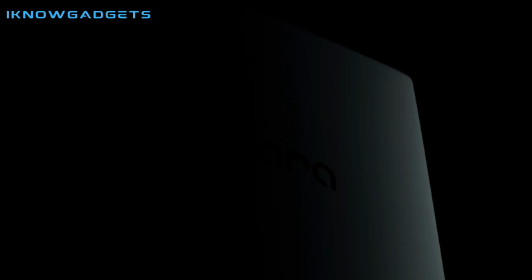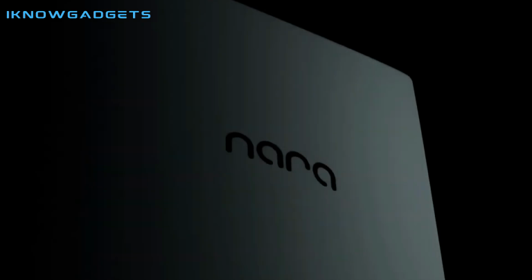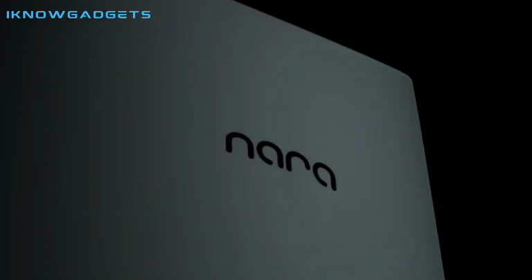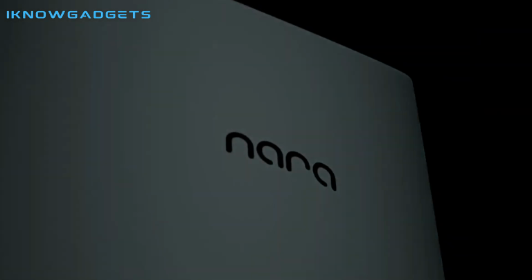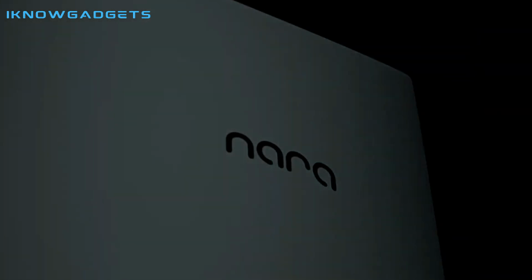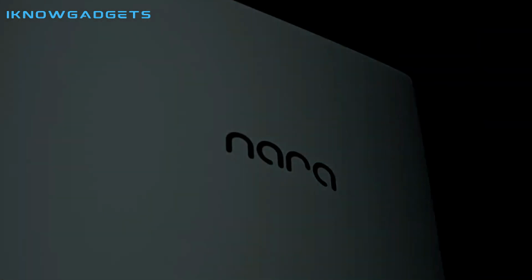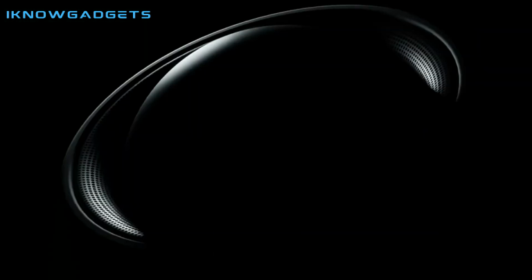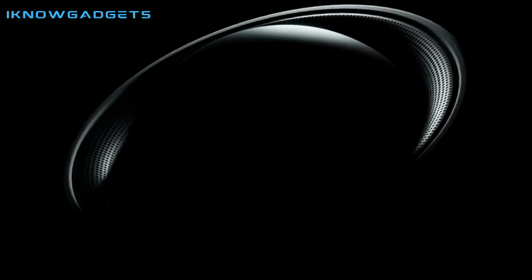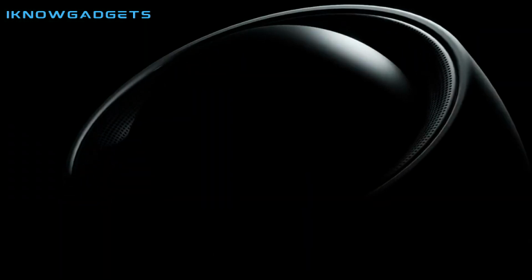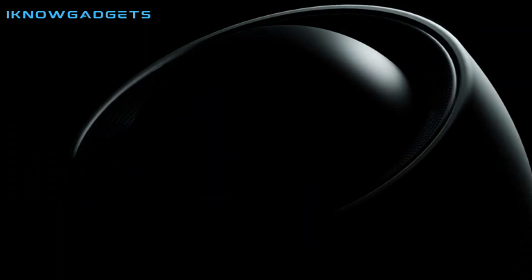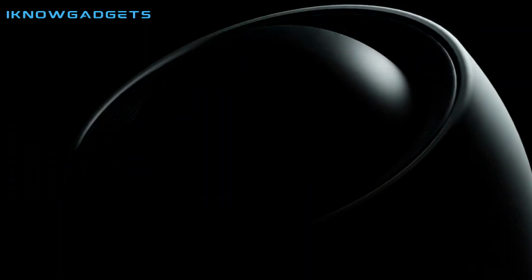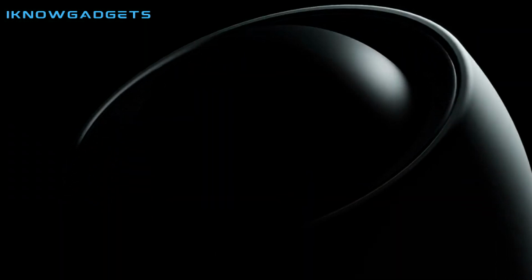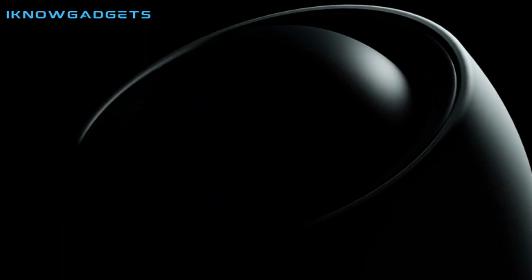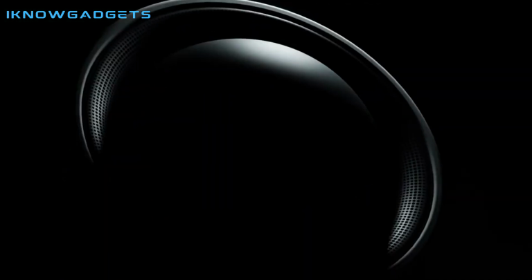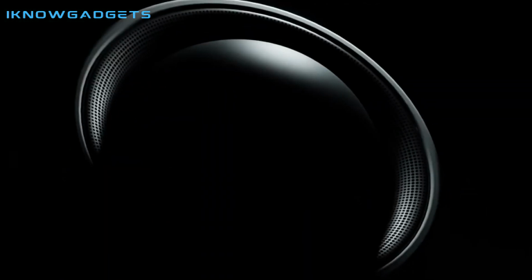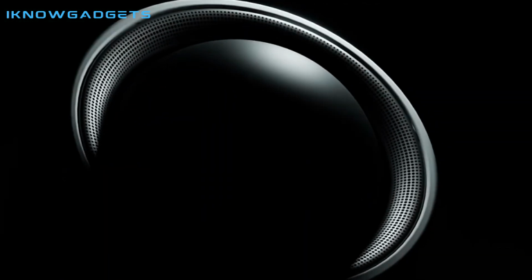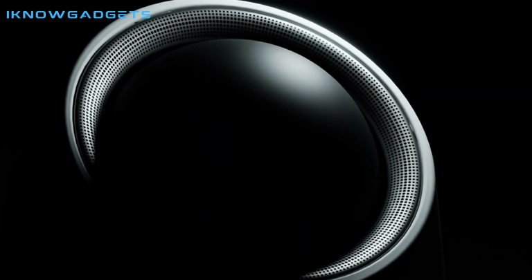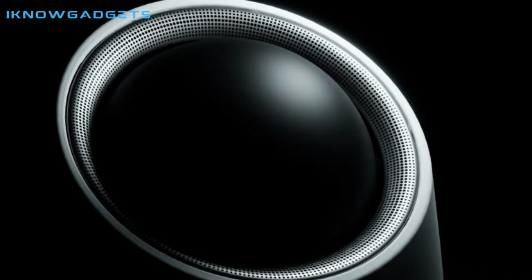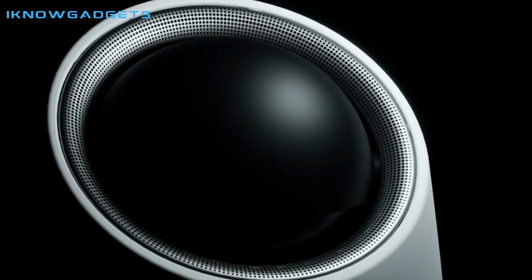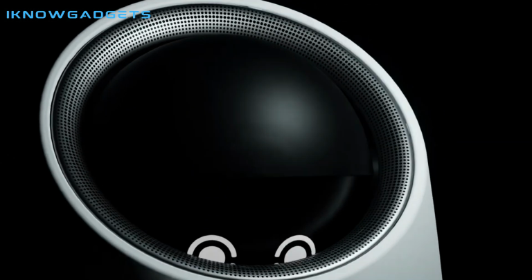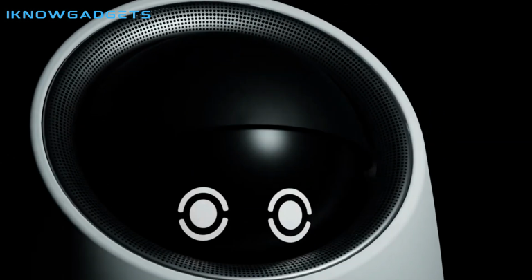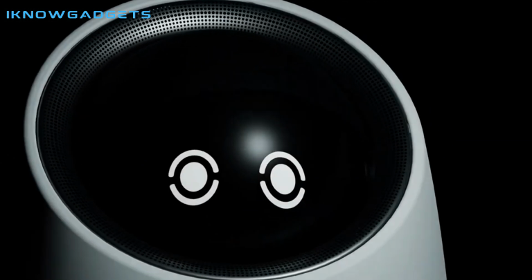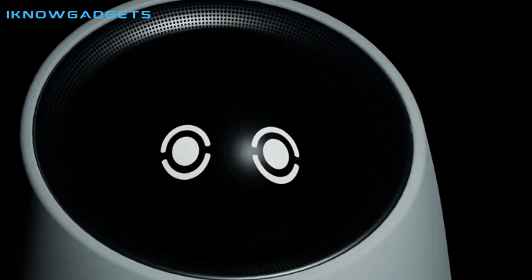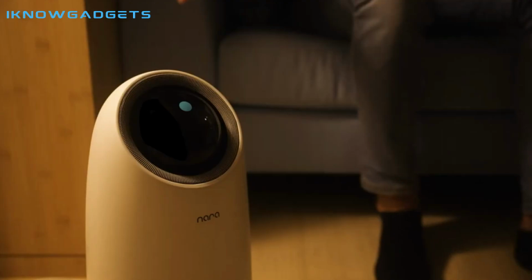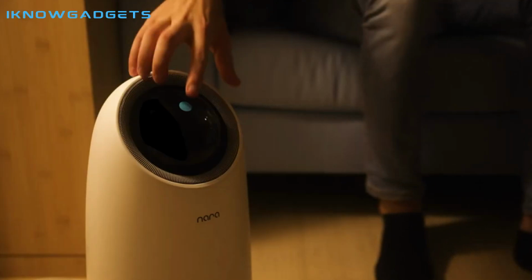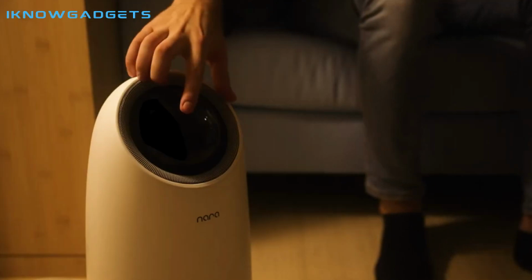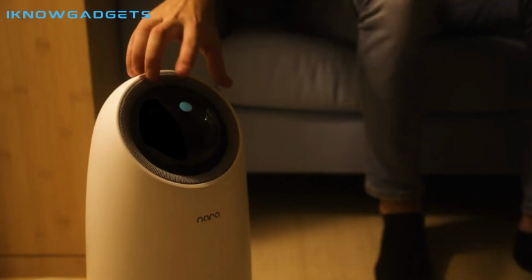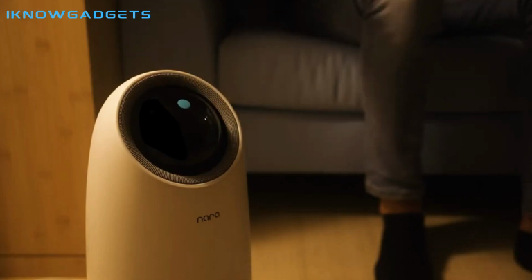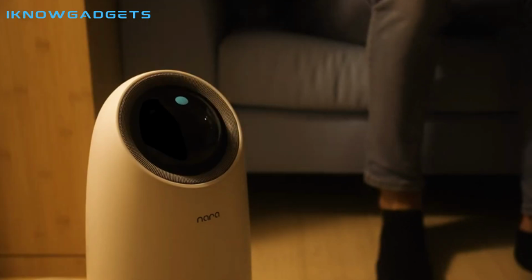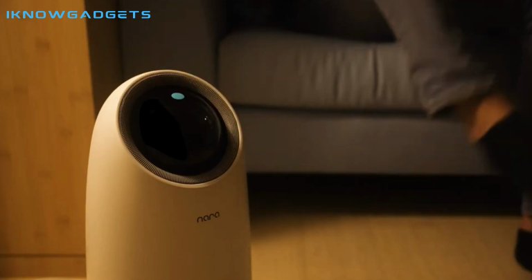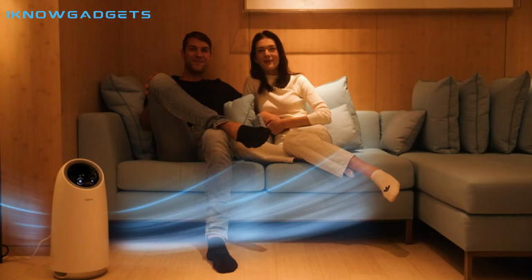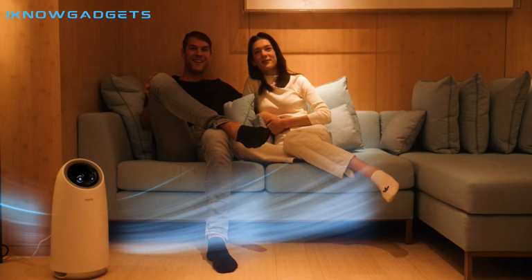Hello and welcome to my channel, I Know Gadgets. Today, I'm reviewing the Nara Pro Air Purifier Robot.